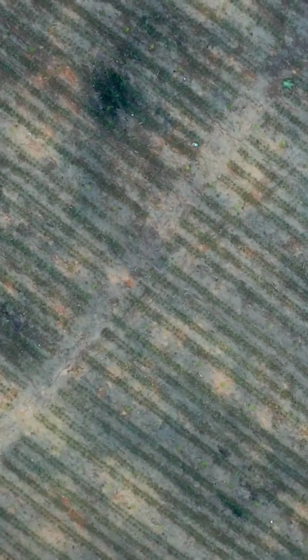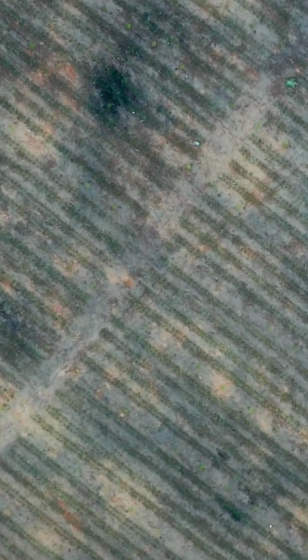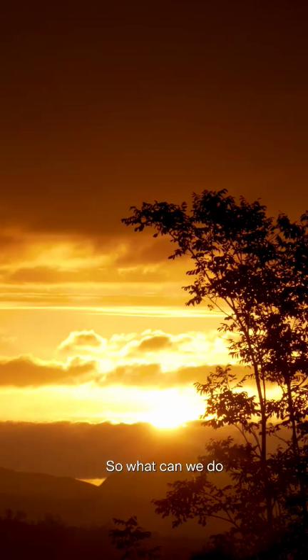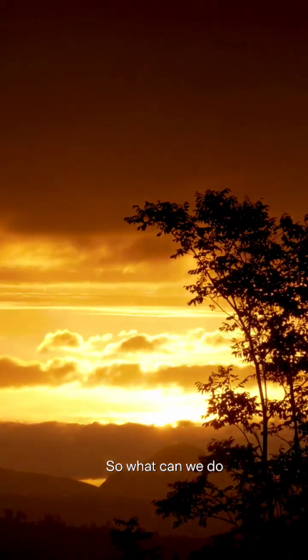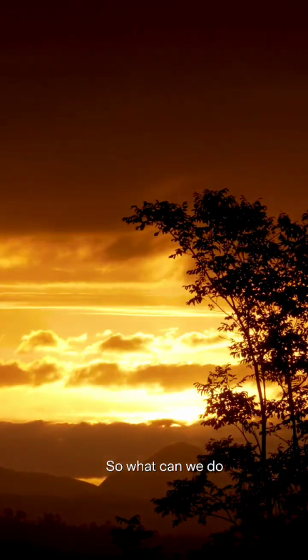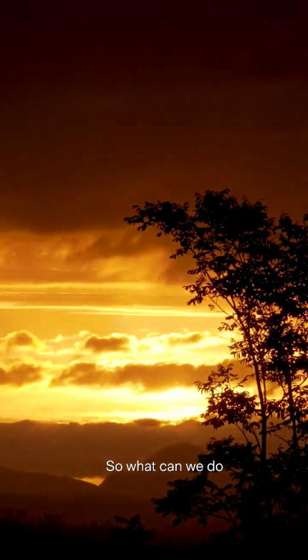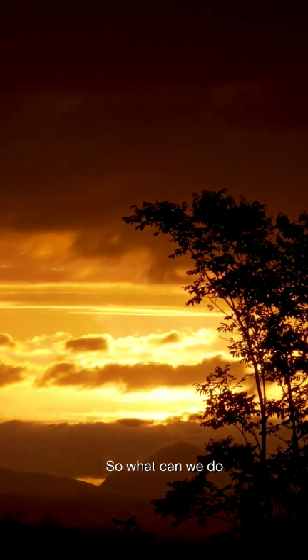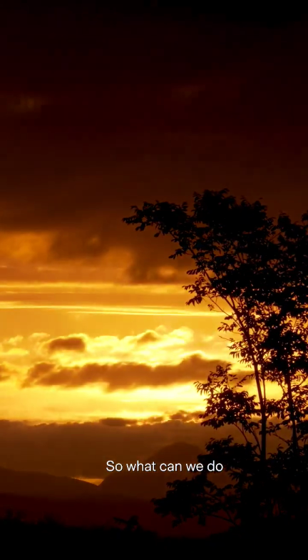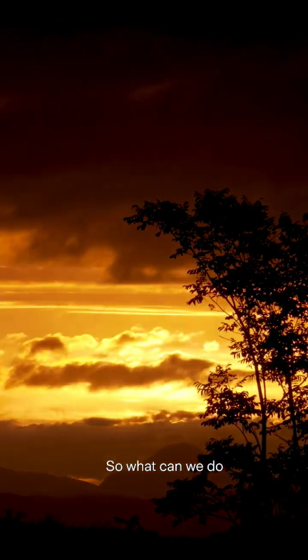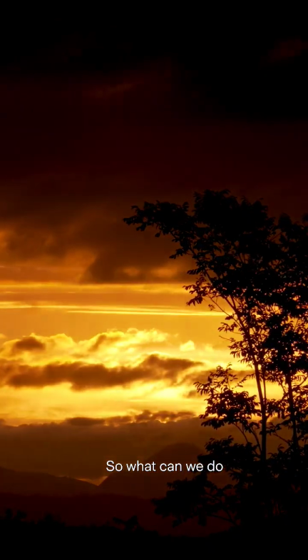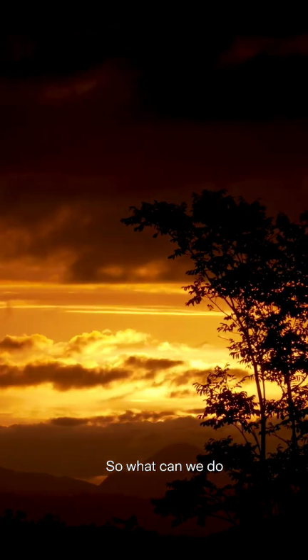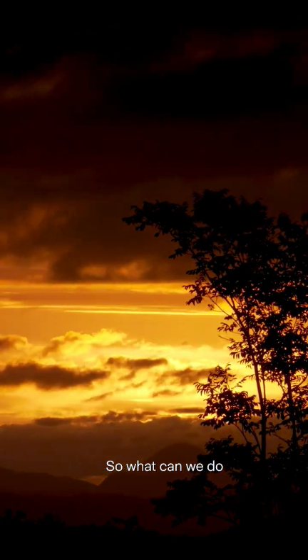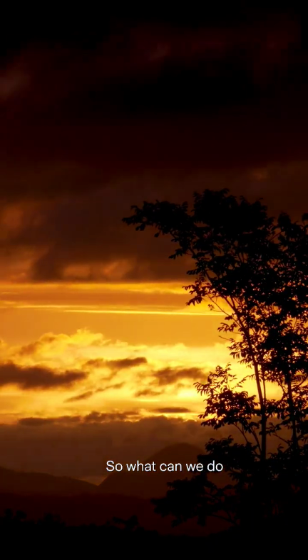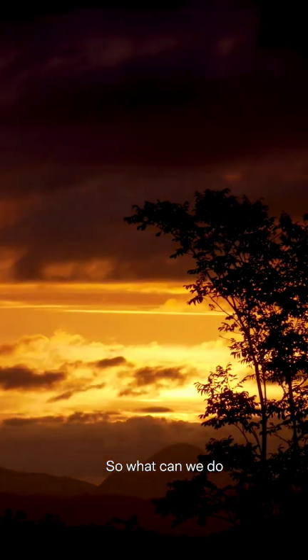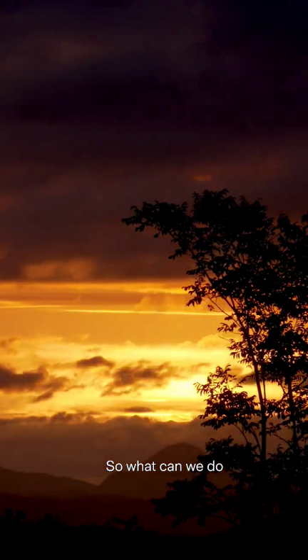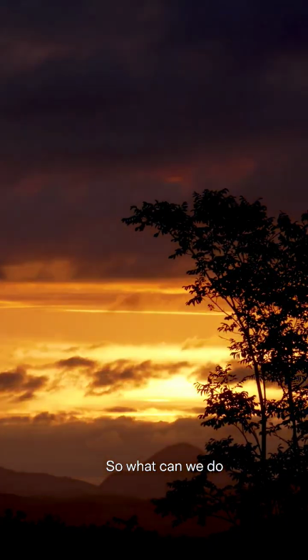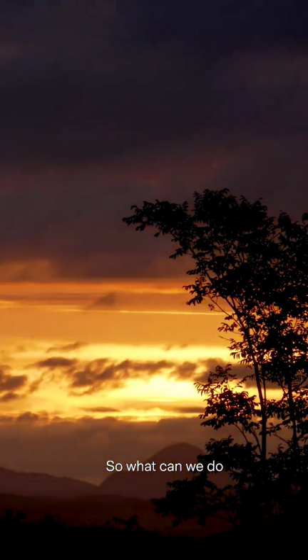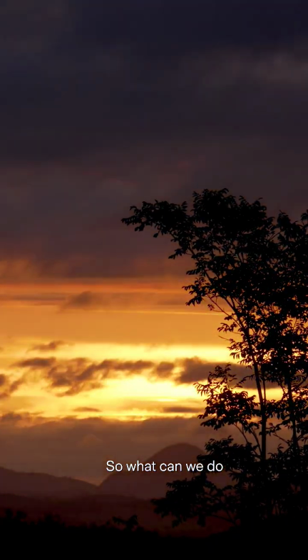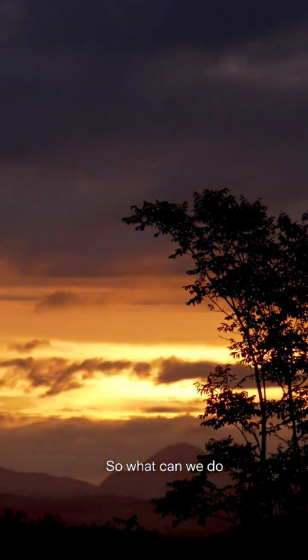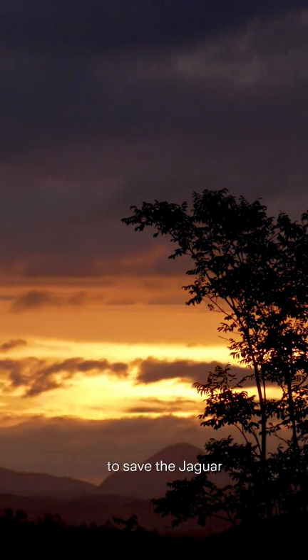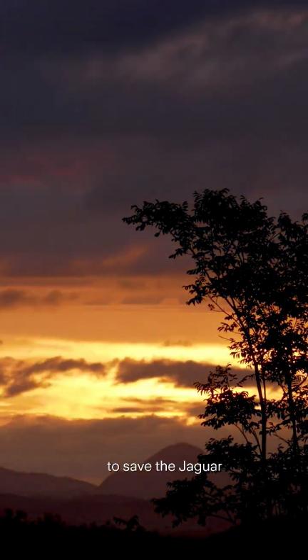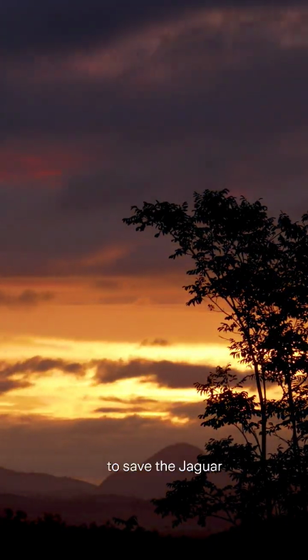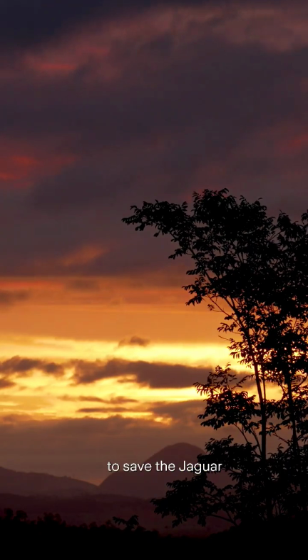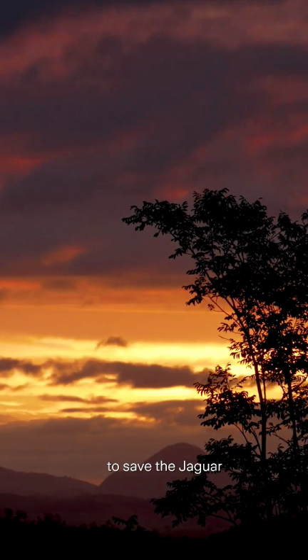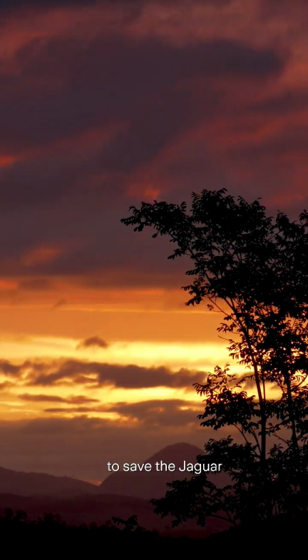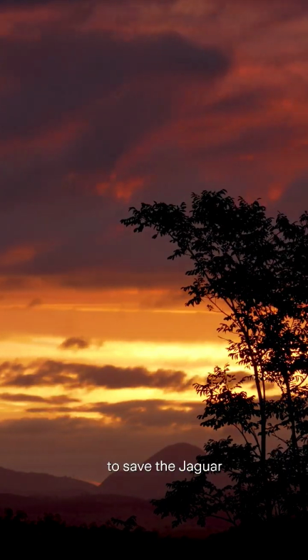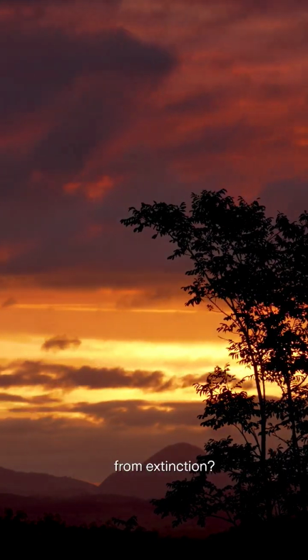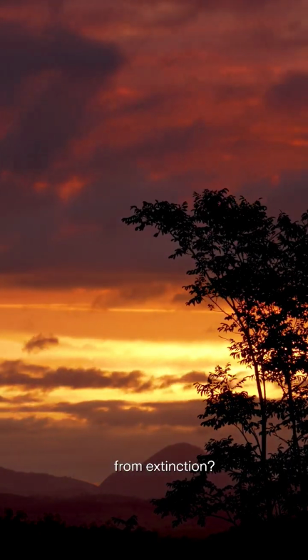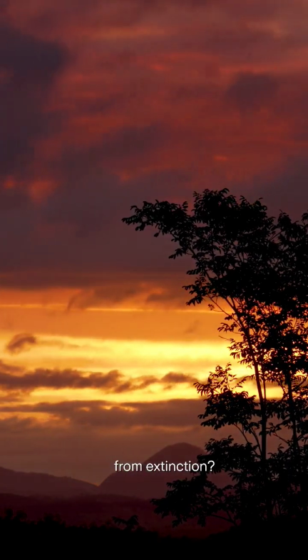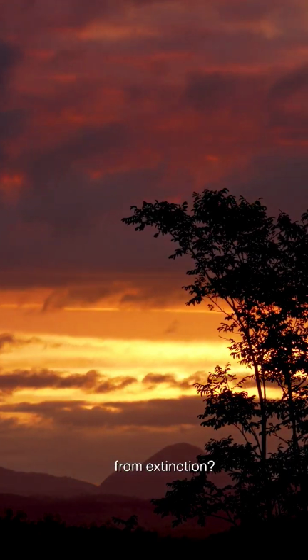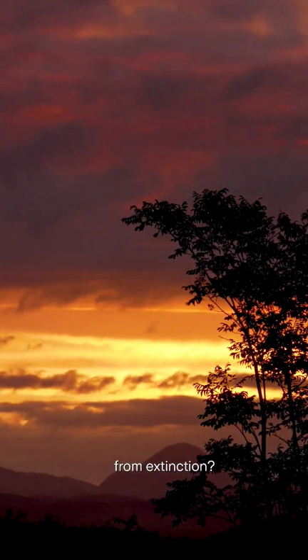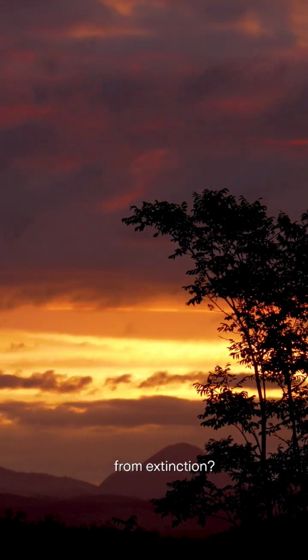So what can we do to save the jaguar from extinction?